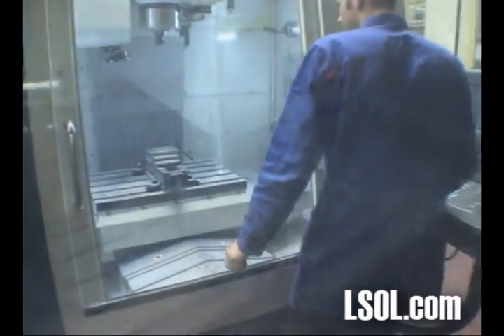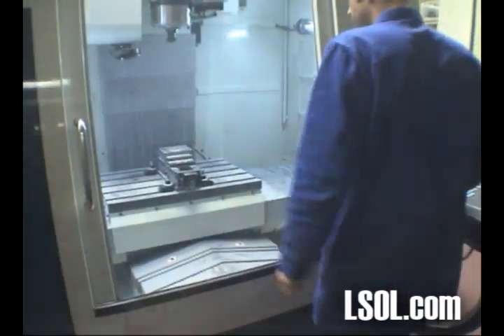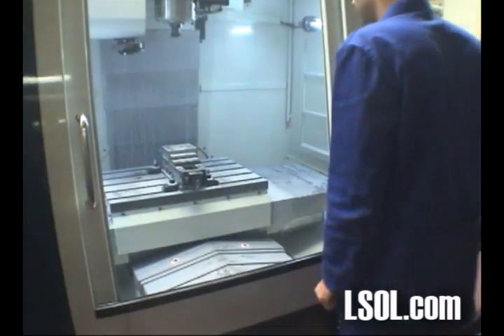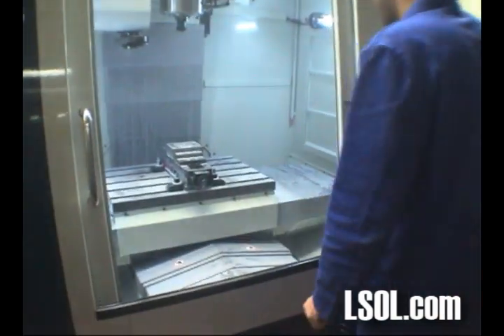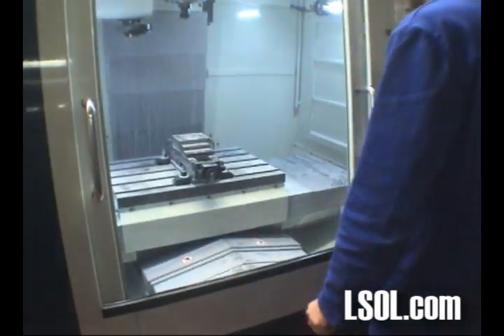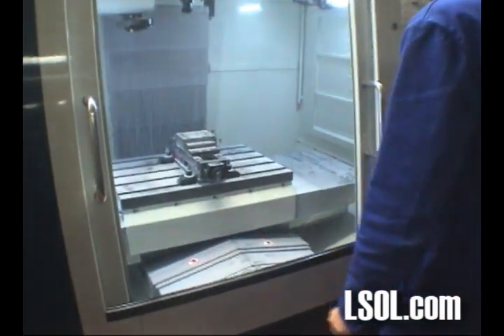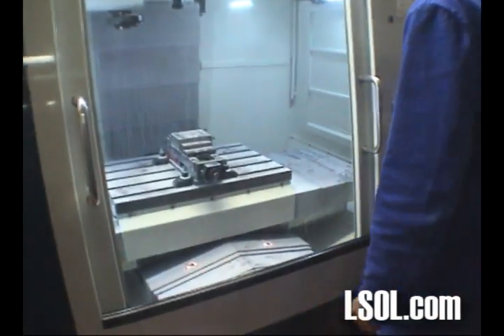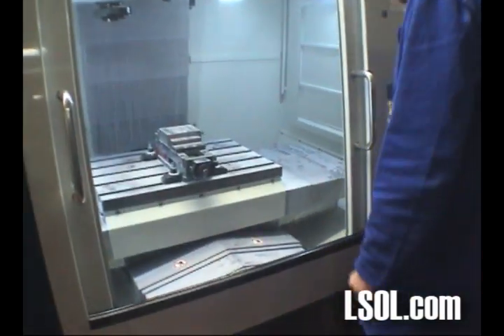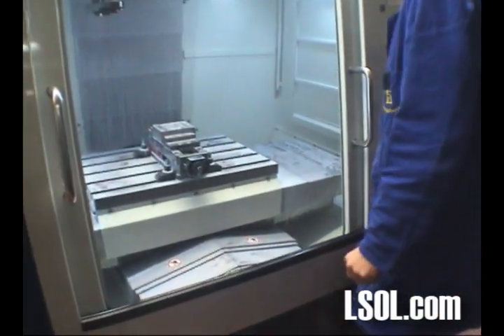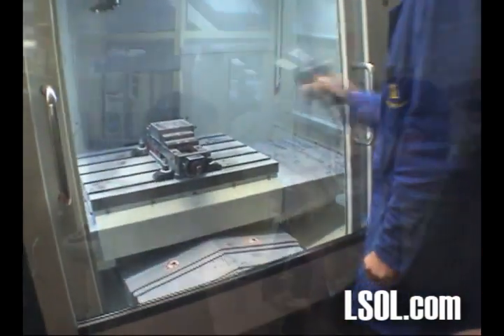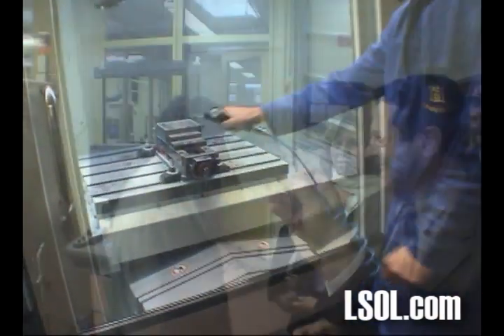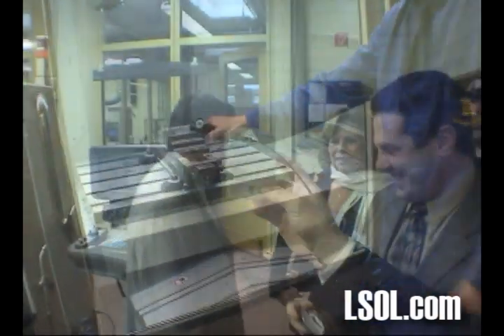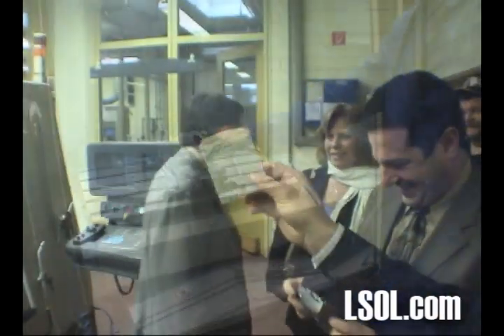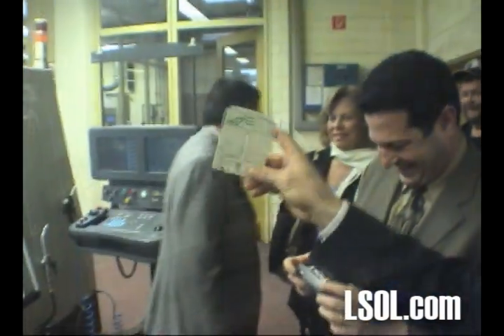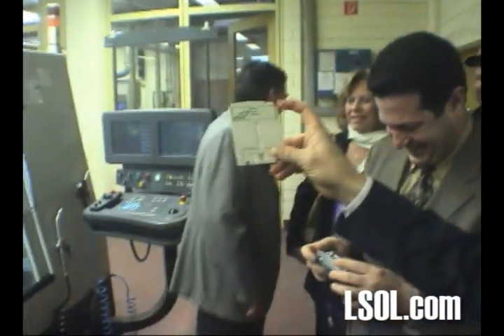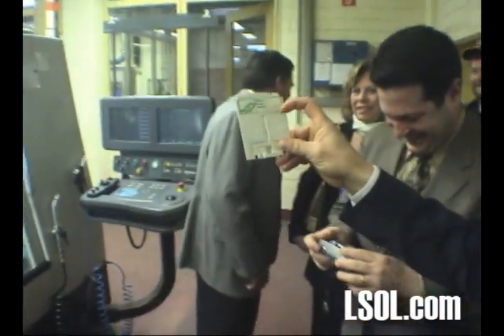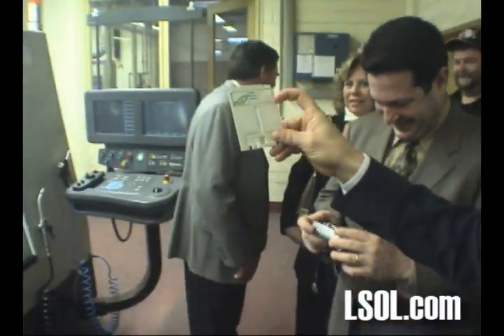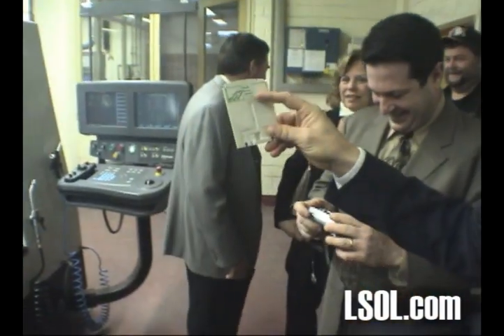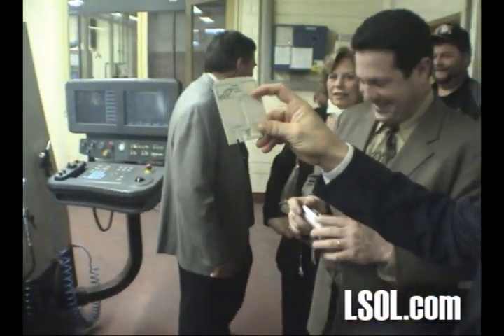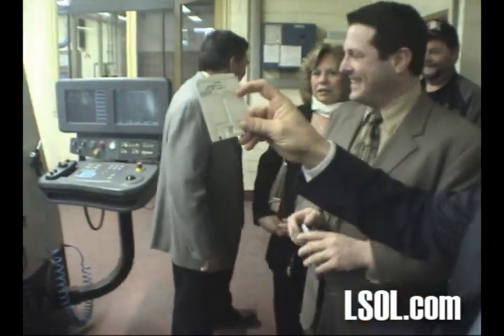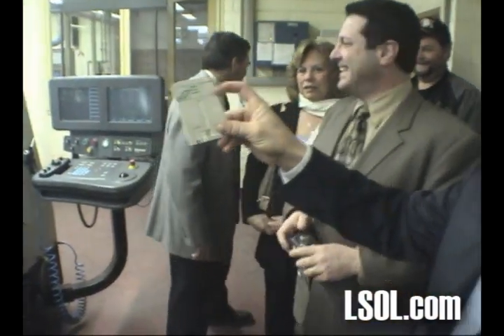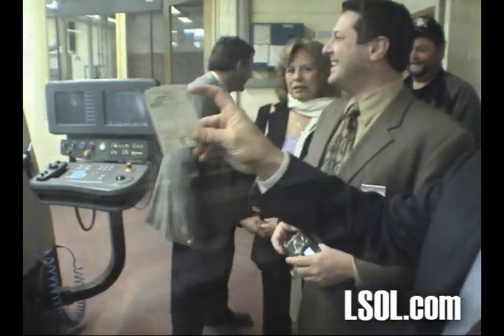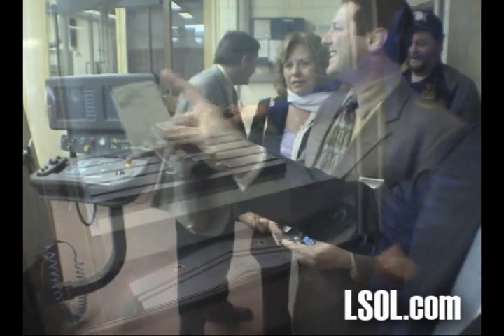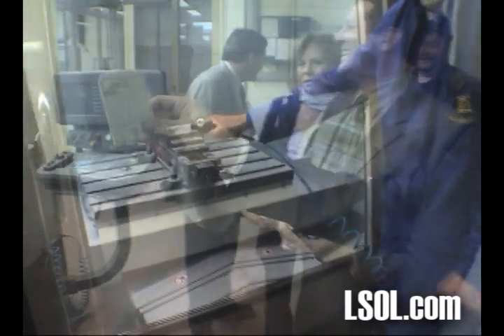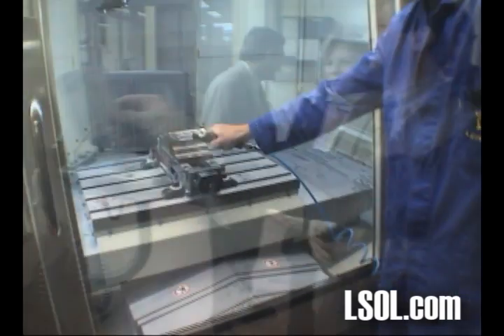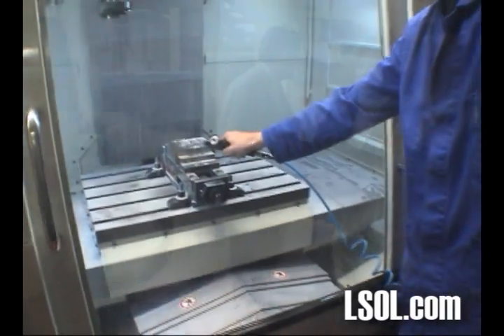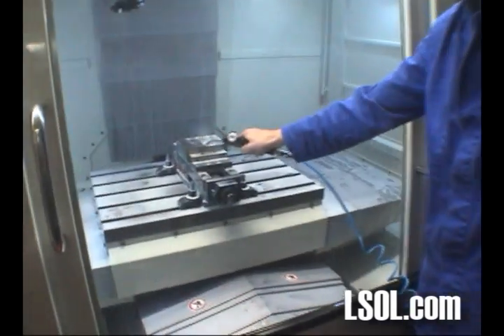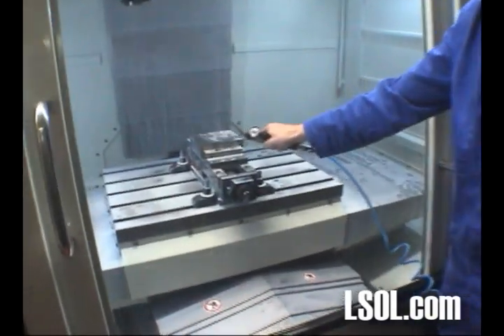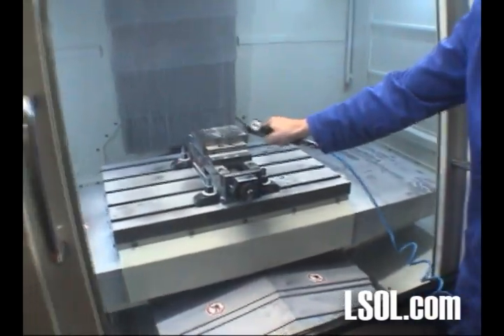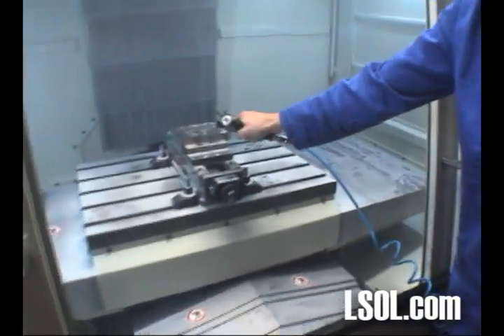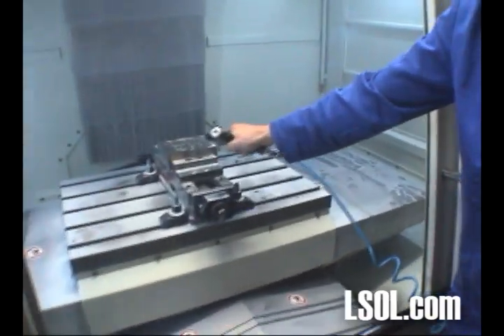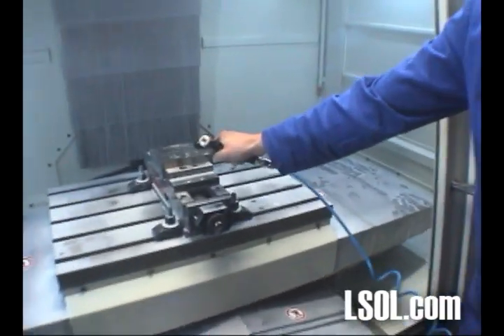So he's engraving in the steel window frames and the windows — different times.